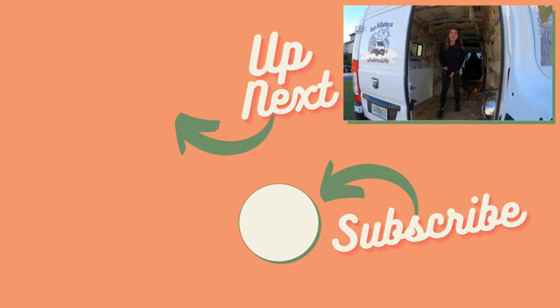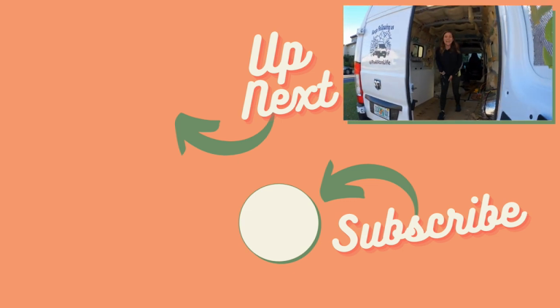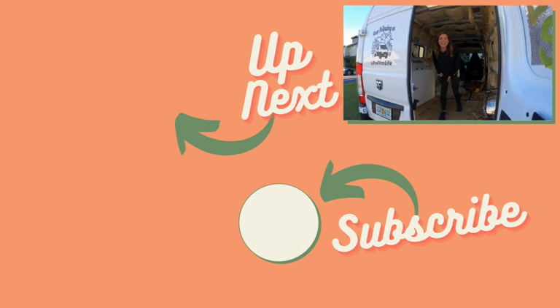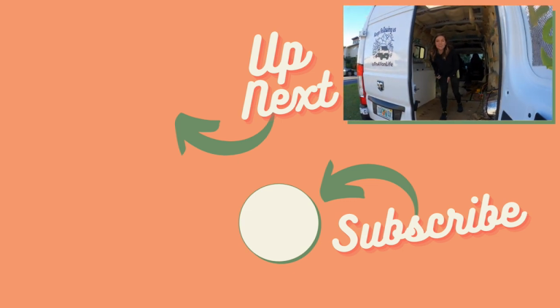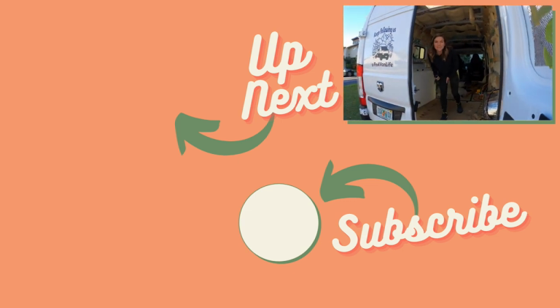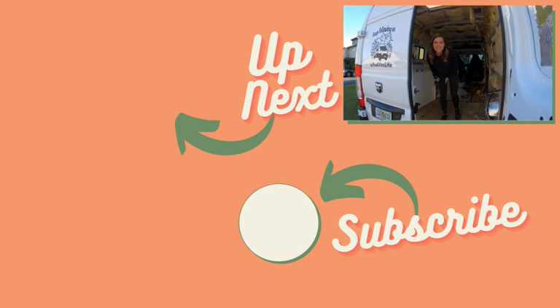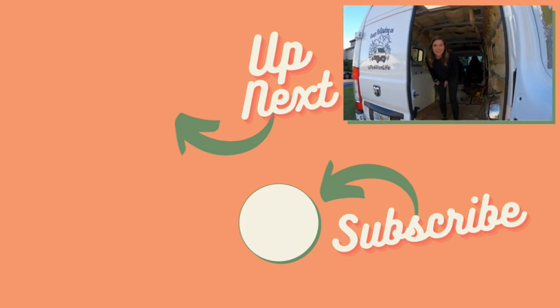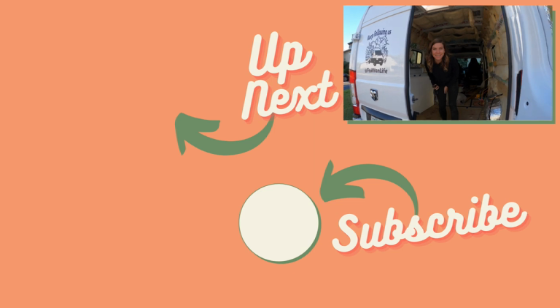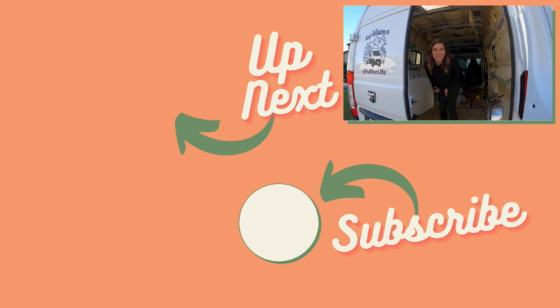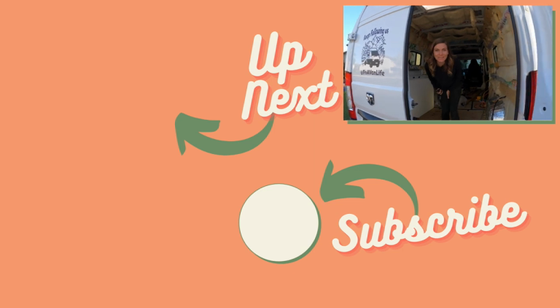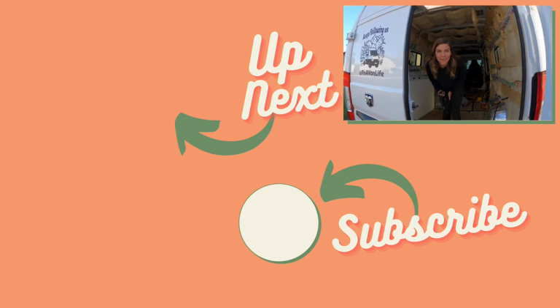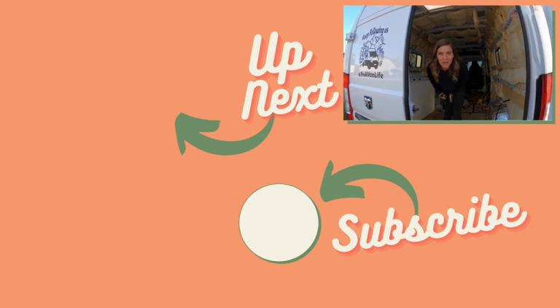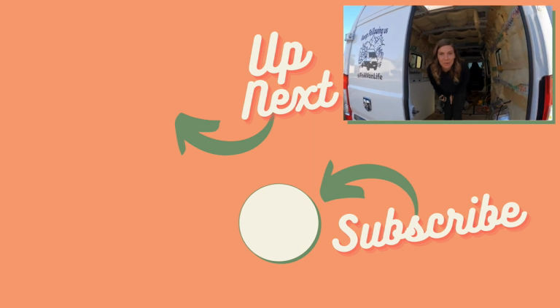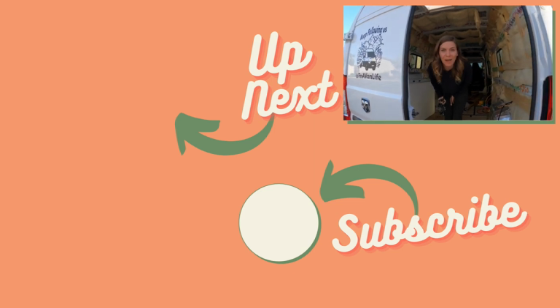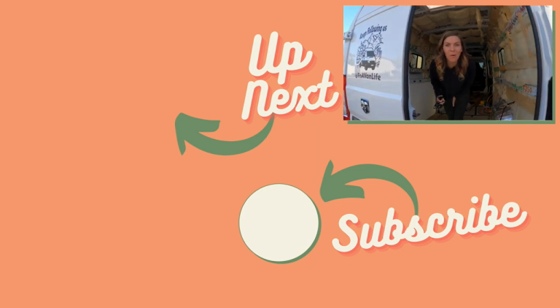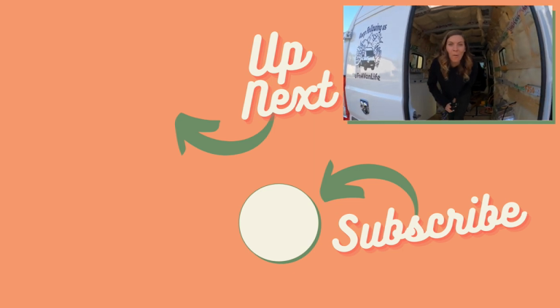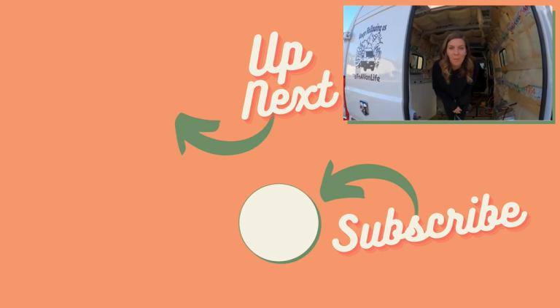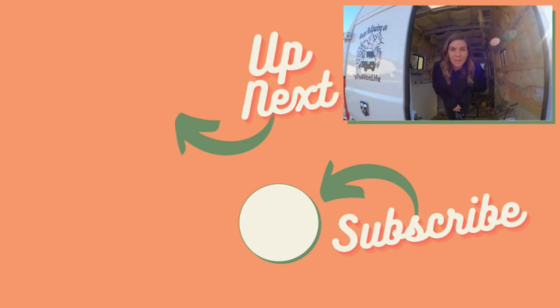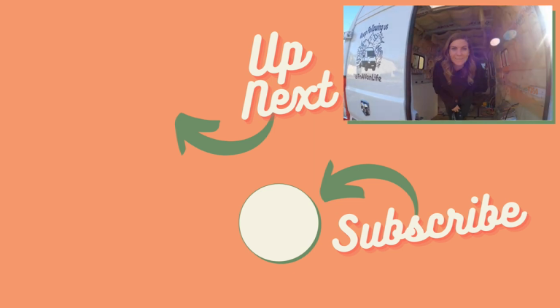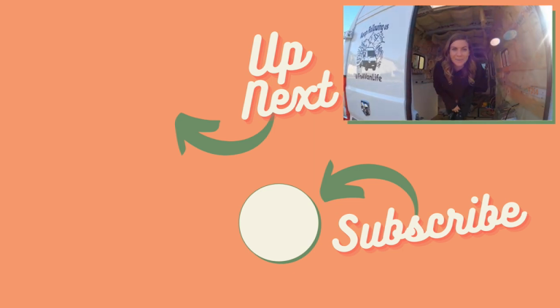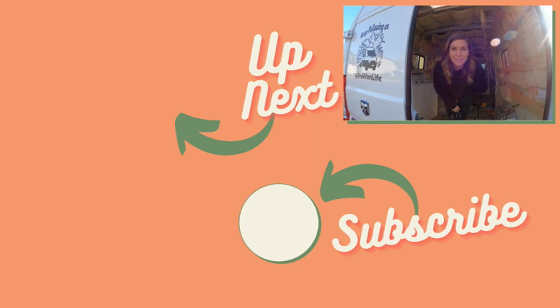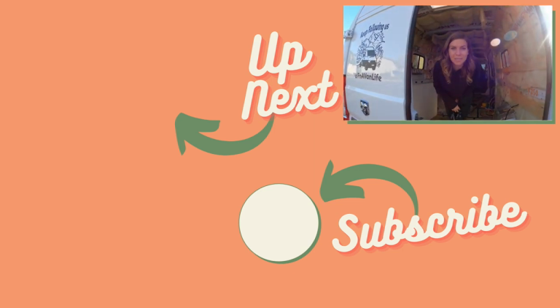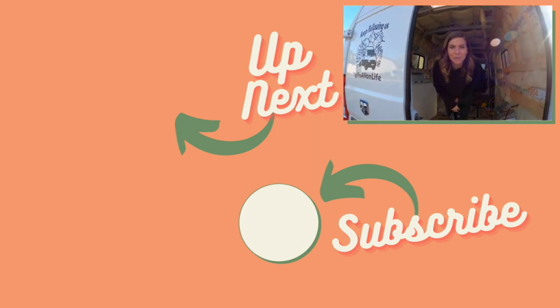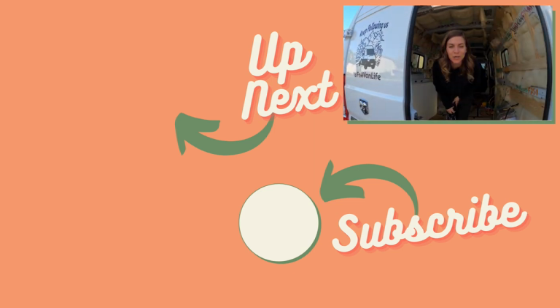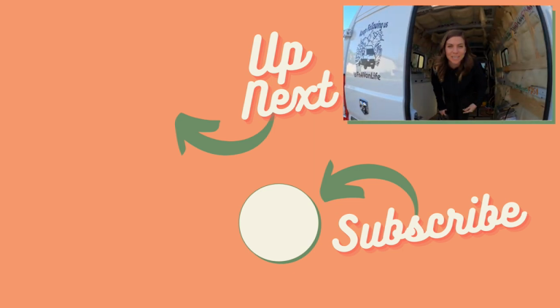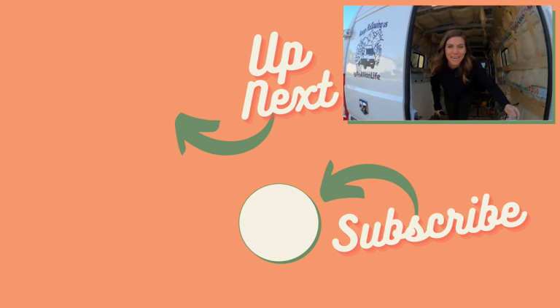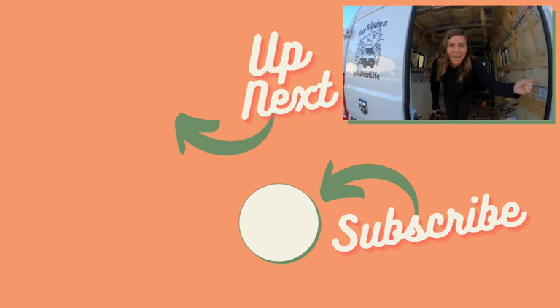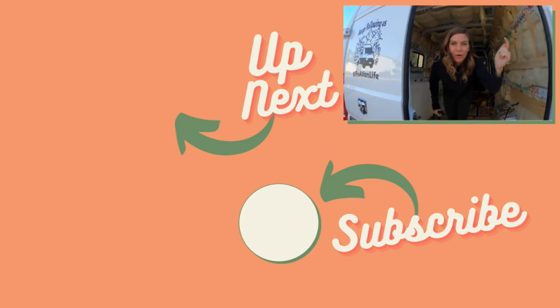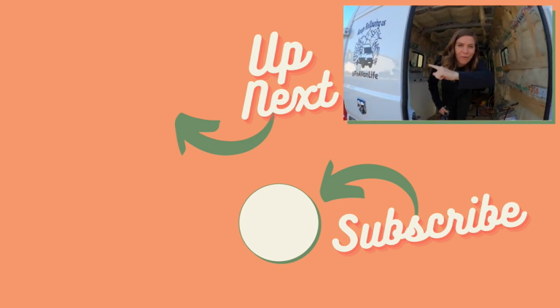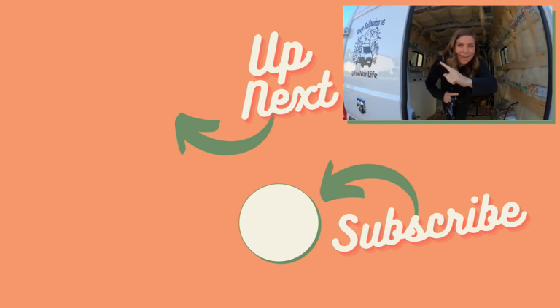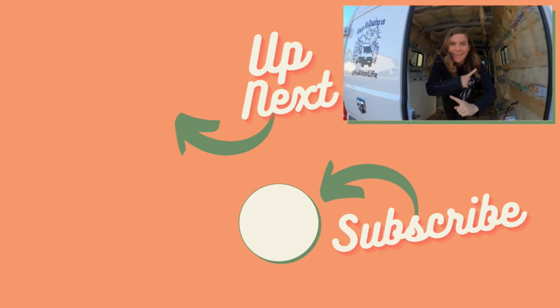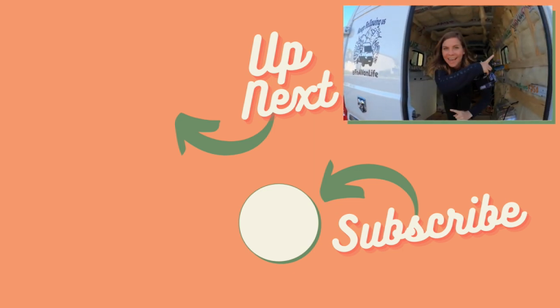We'll see you in the next video. We've got a whole build series, so be sure to check it out.